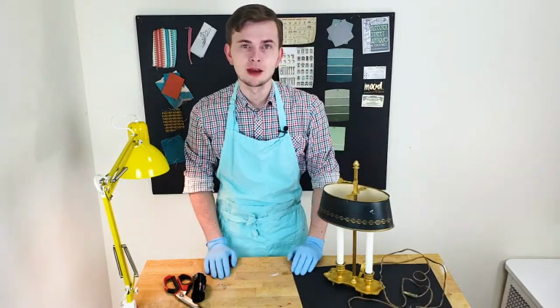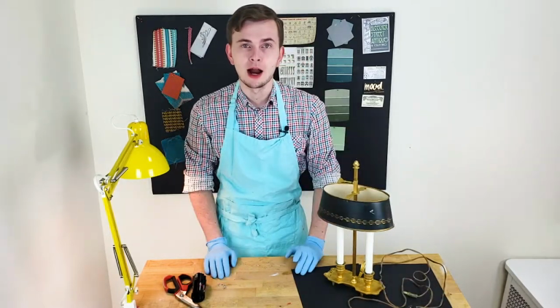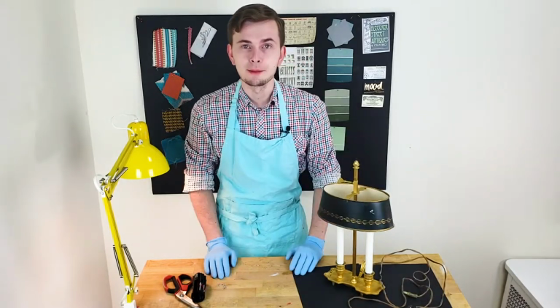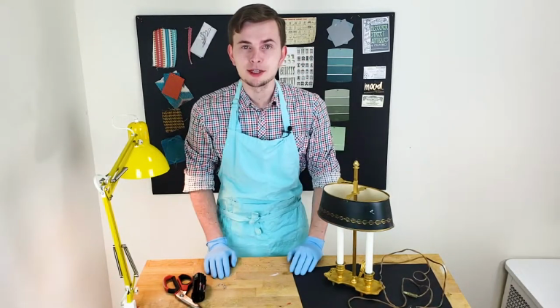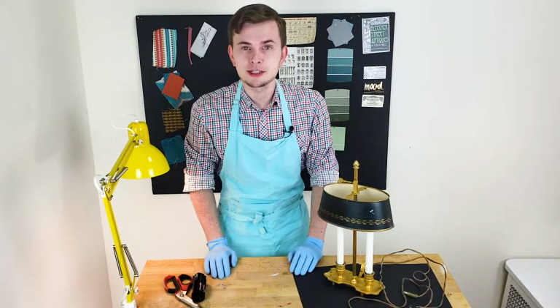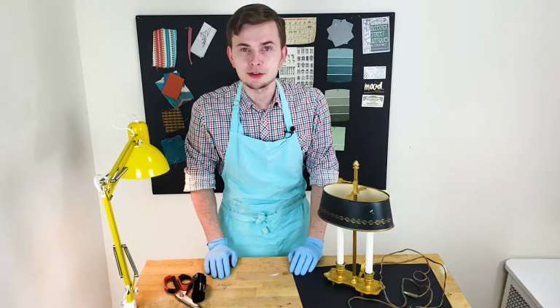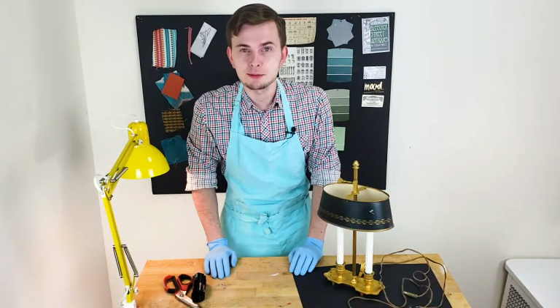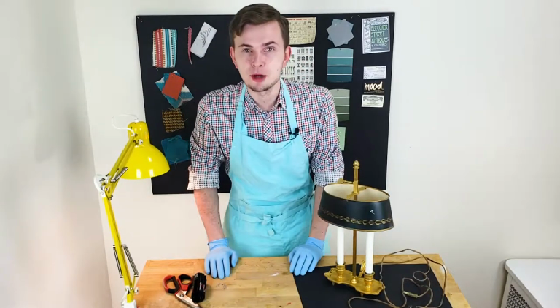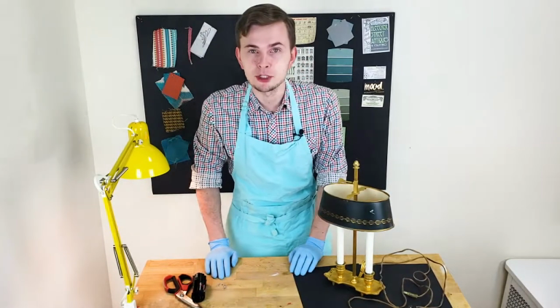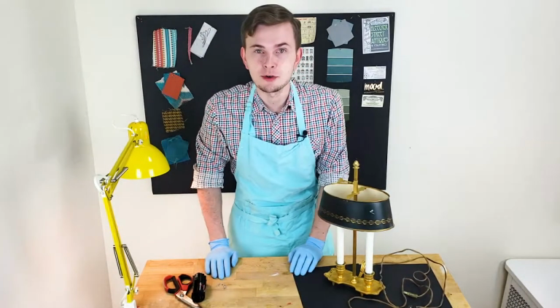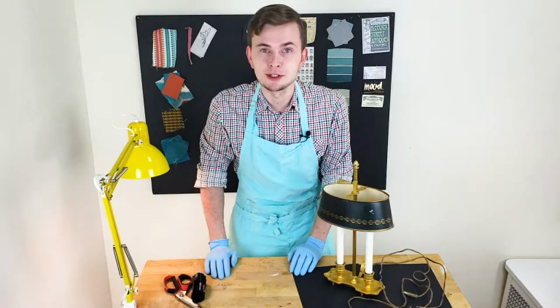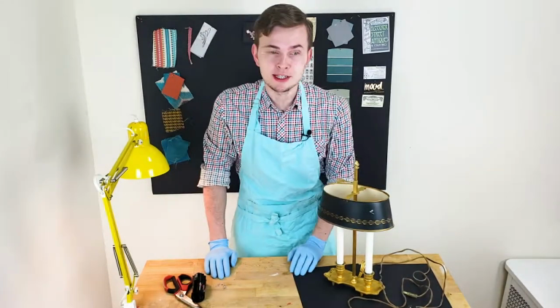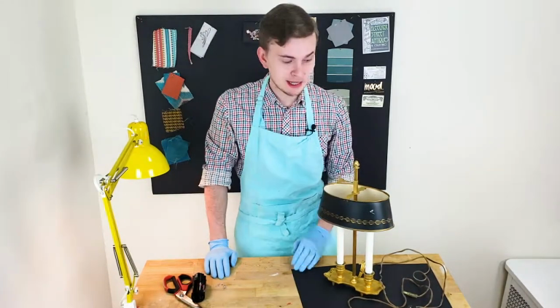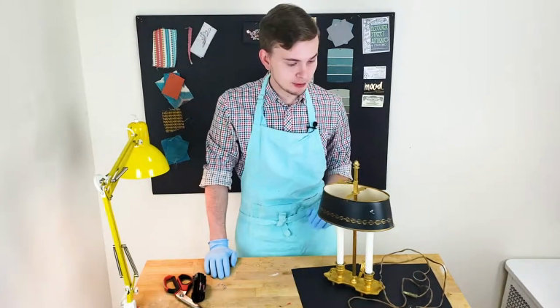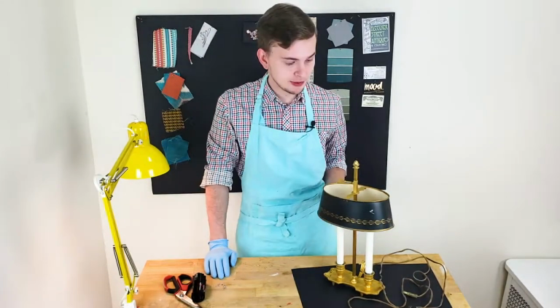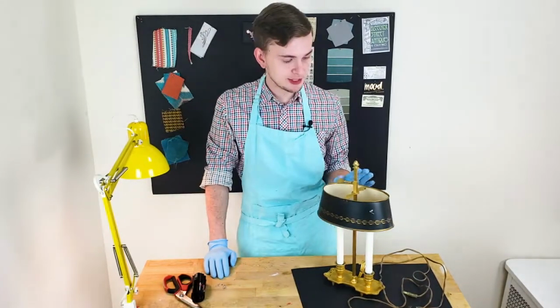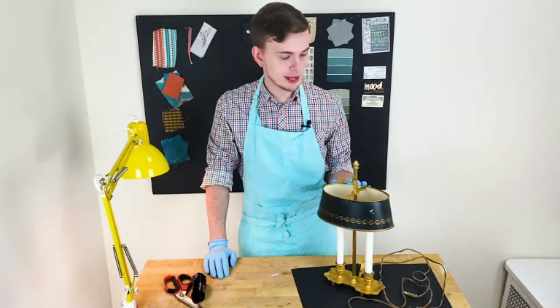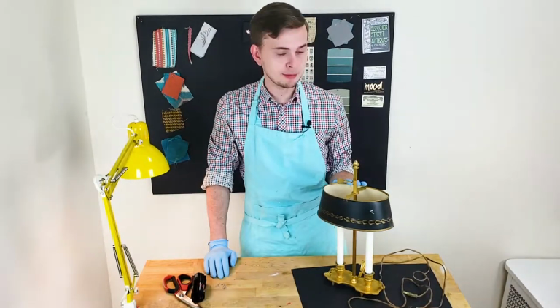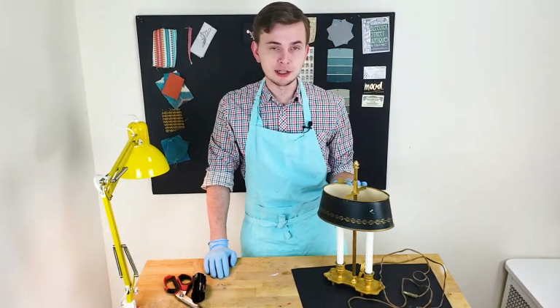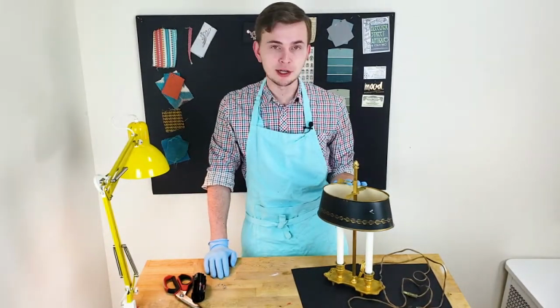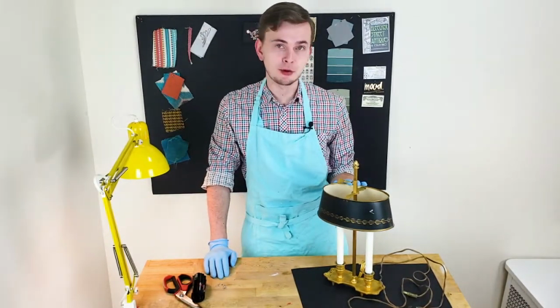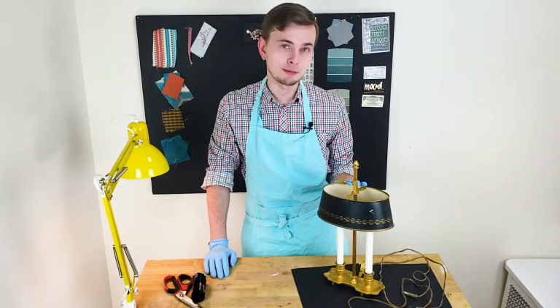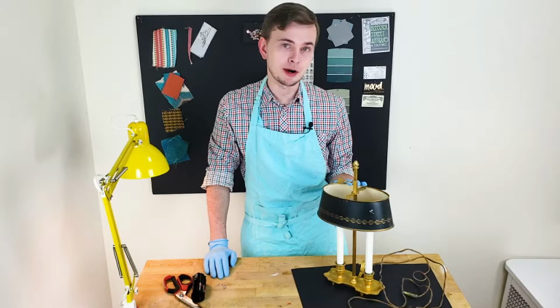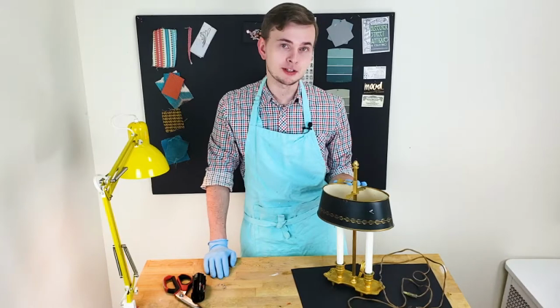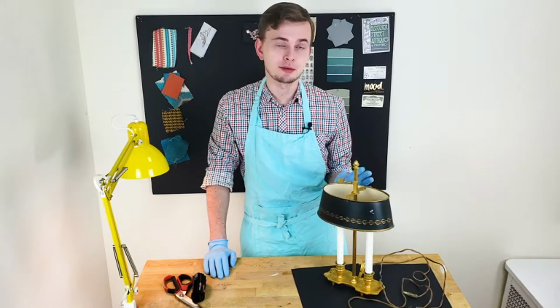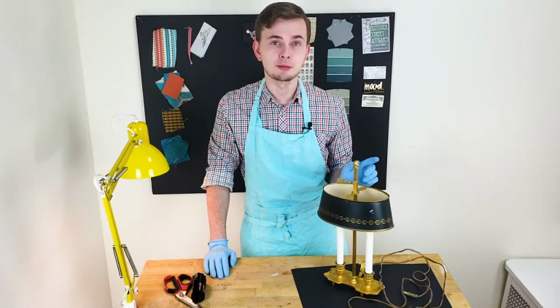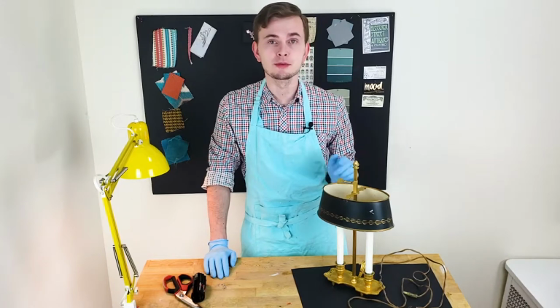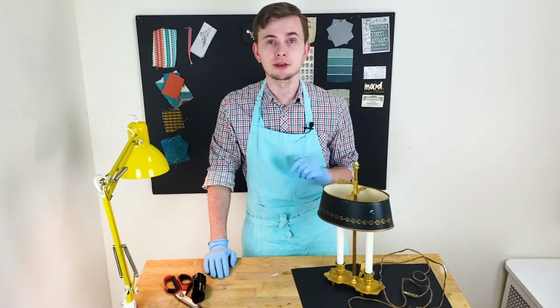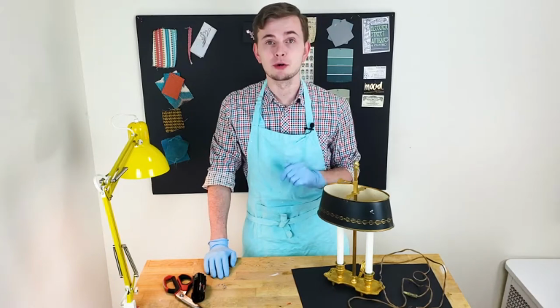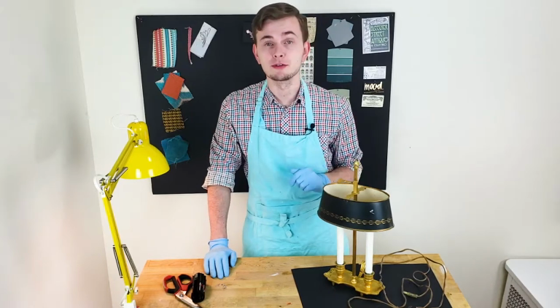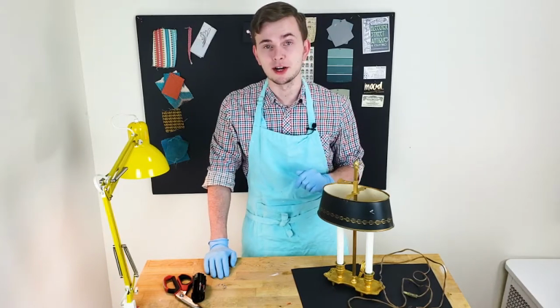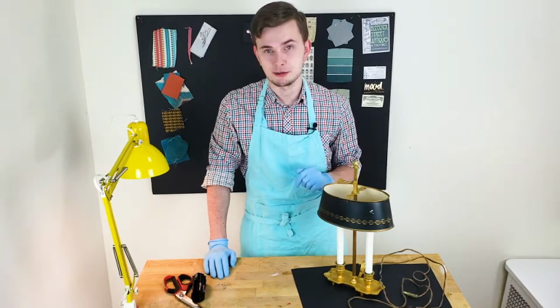I'm gonna start this project by disassembling this lamp, cleaning all the parts and removing the old wiring.